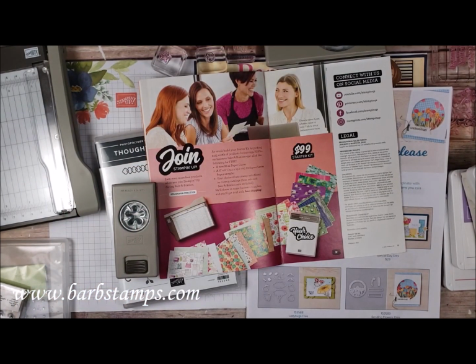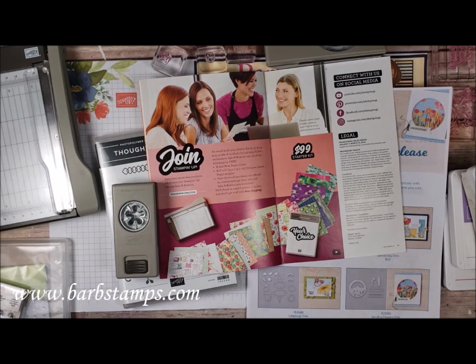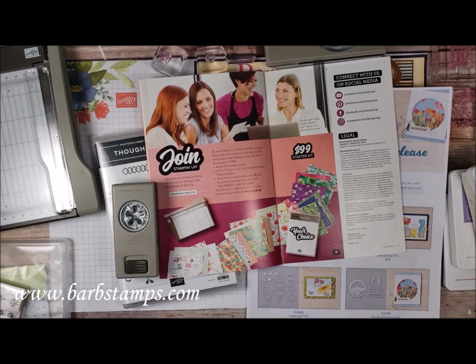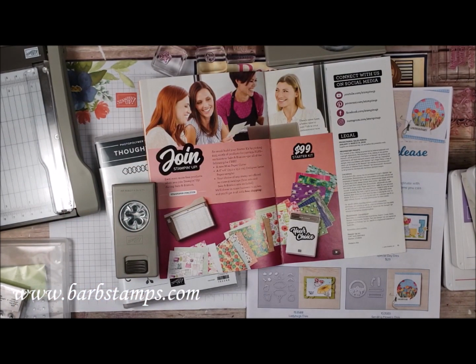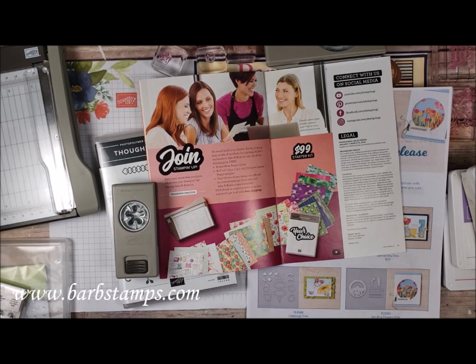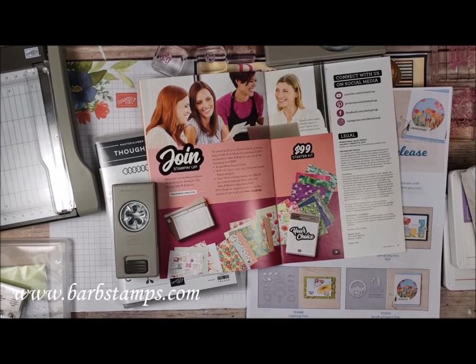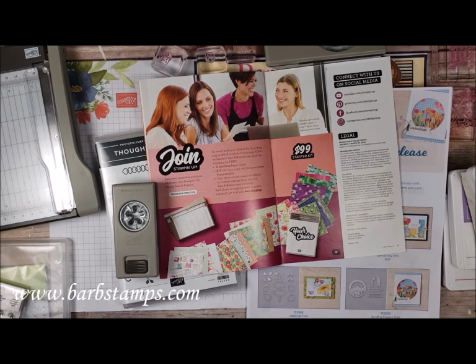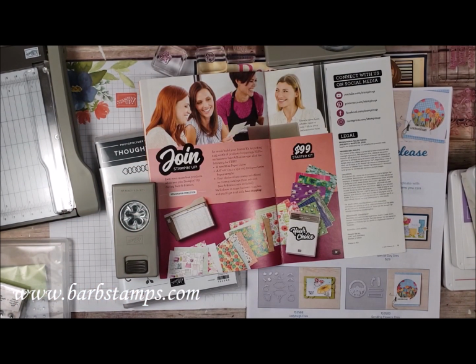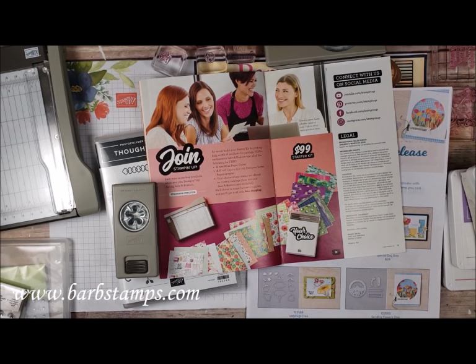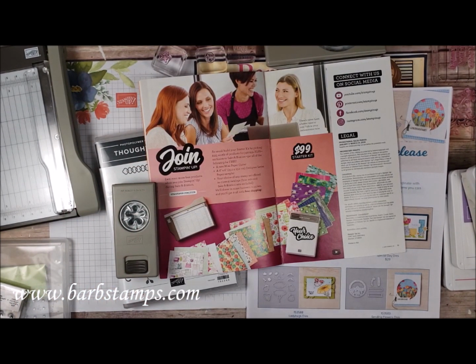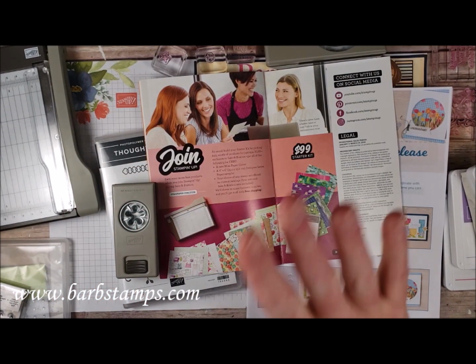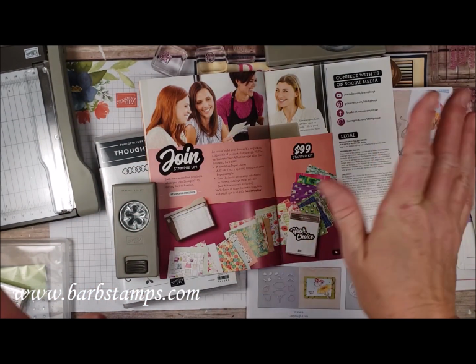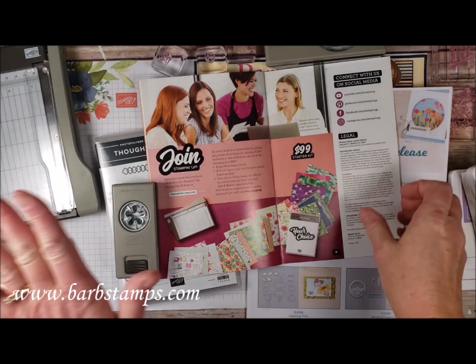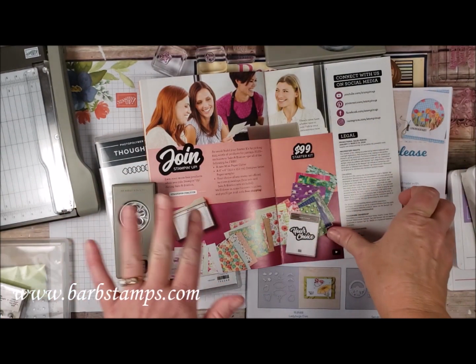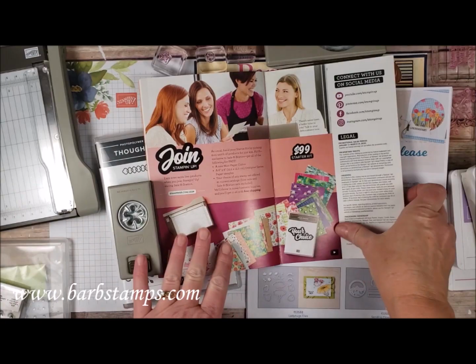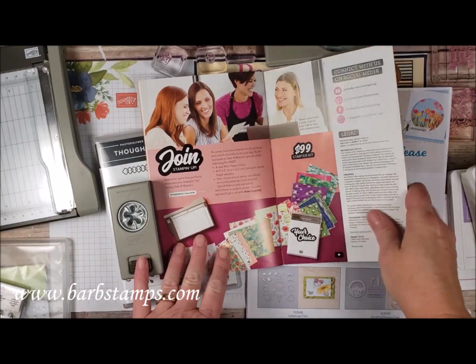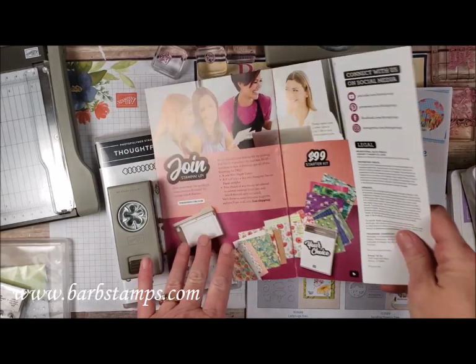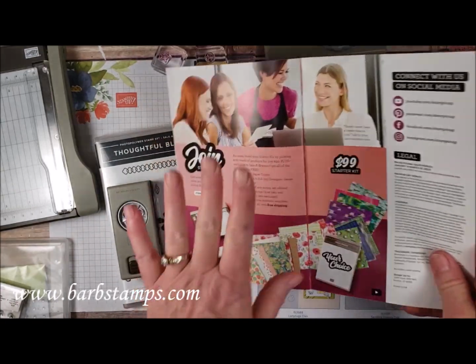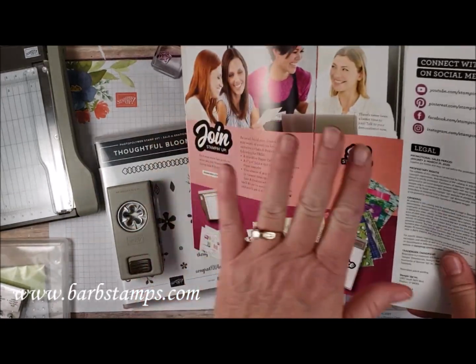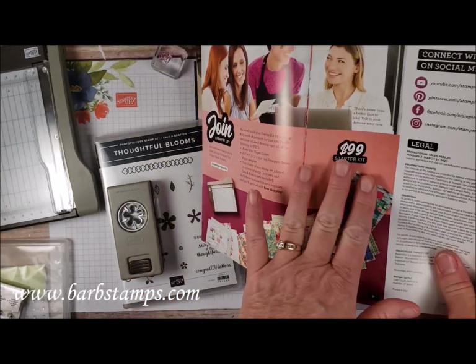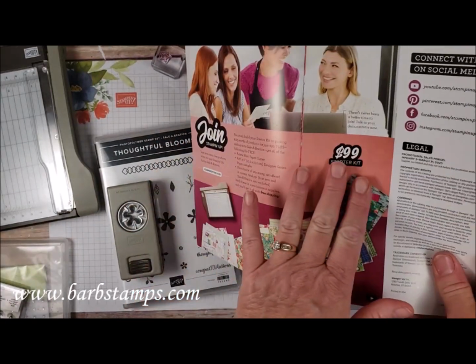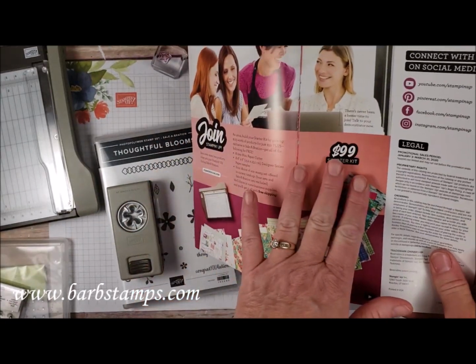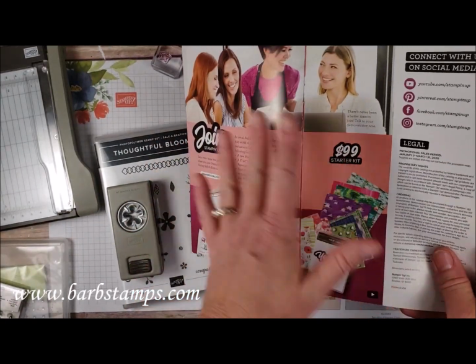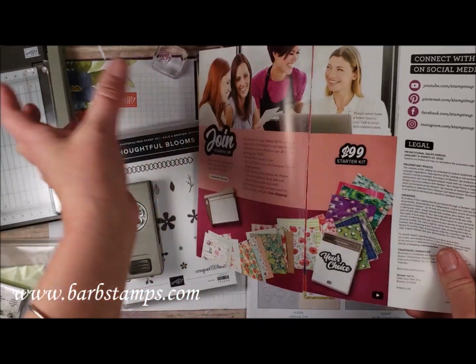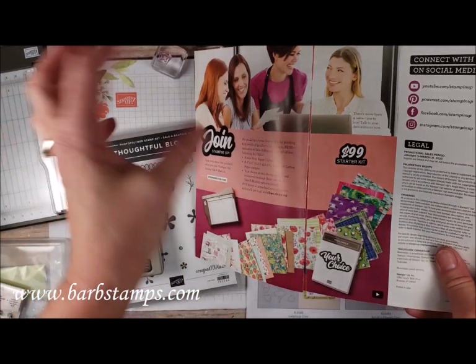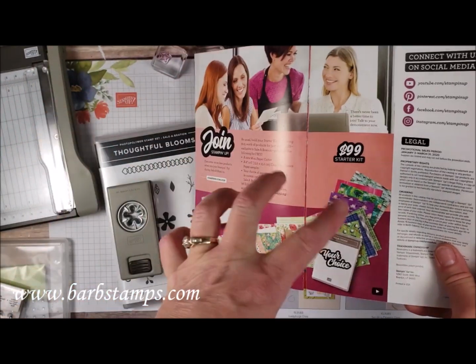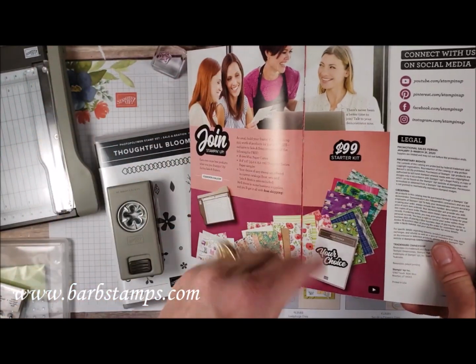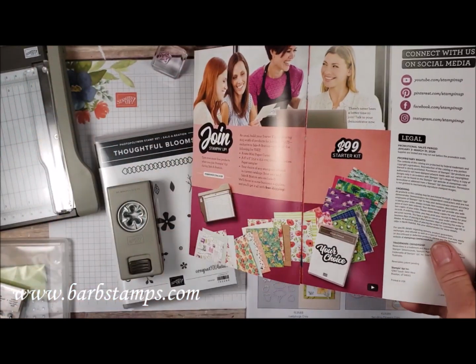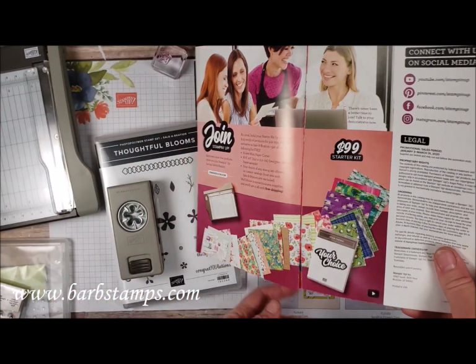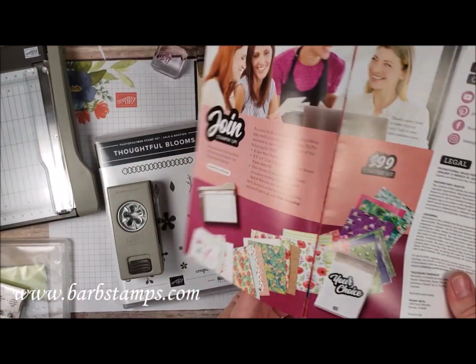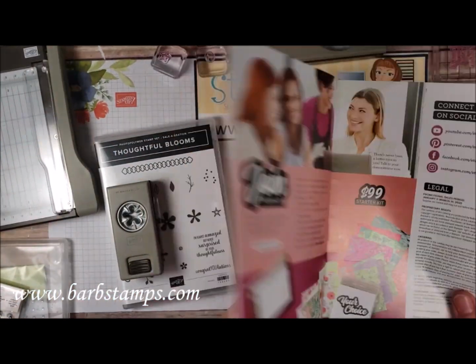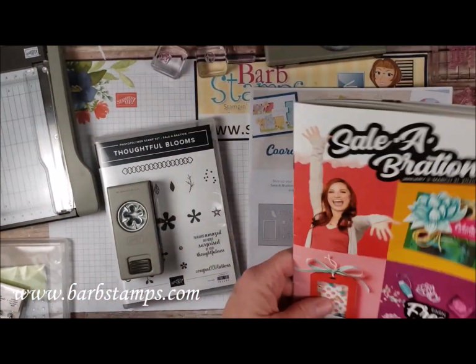So that is the best deal Stampin' Up! has going on right now — $99 gets you all that stuff for free.